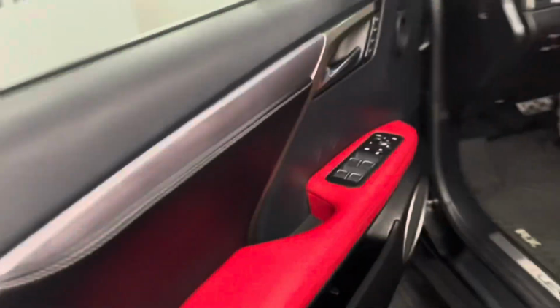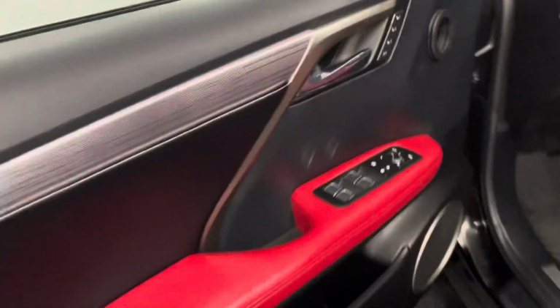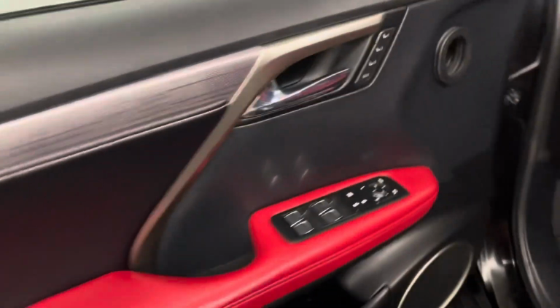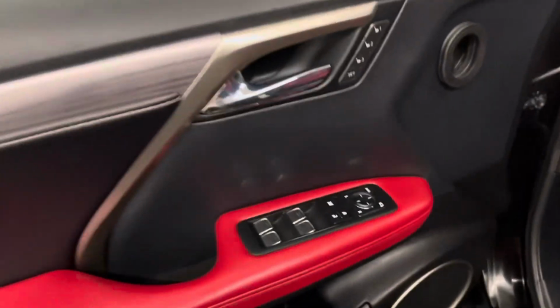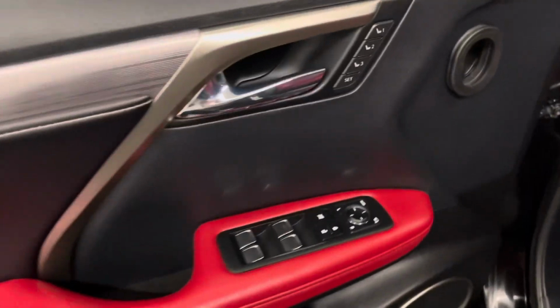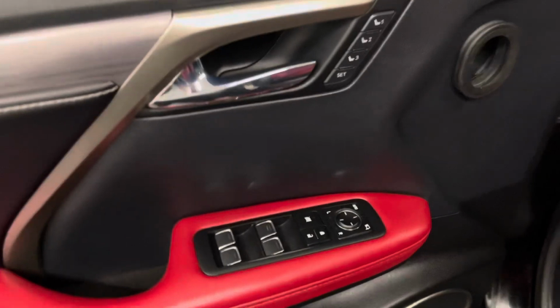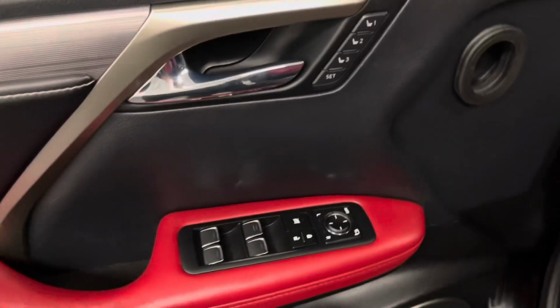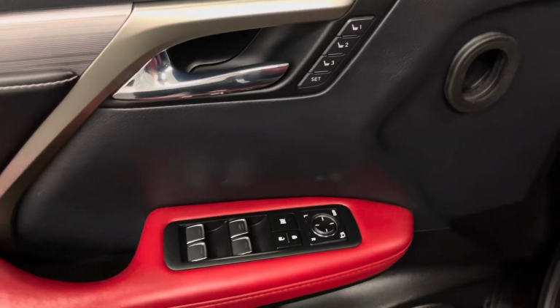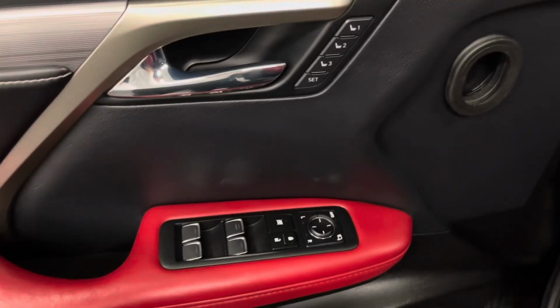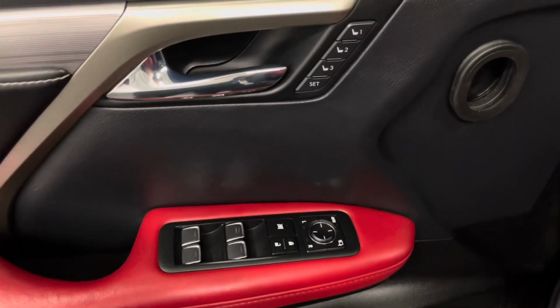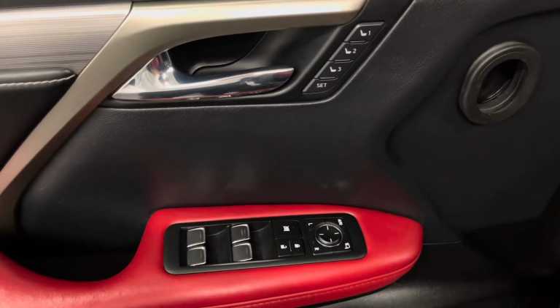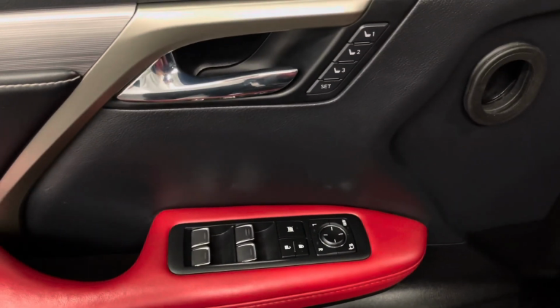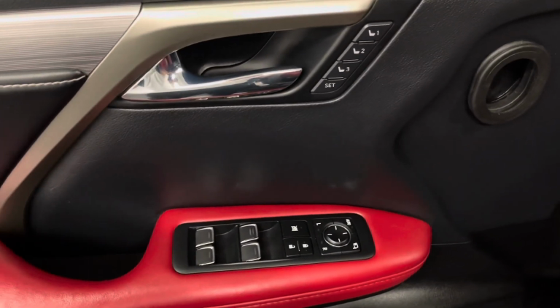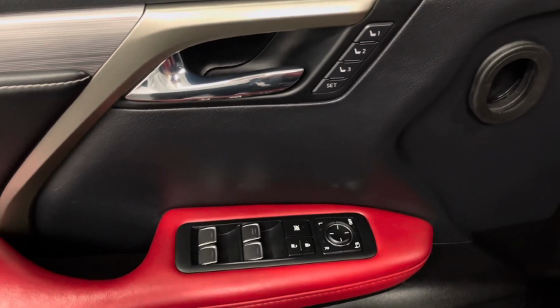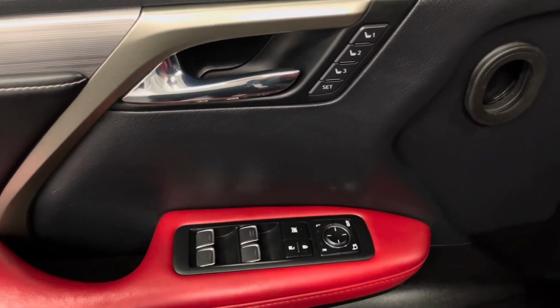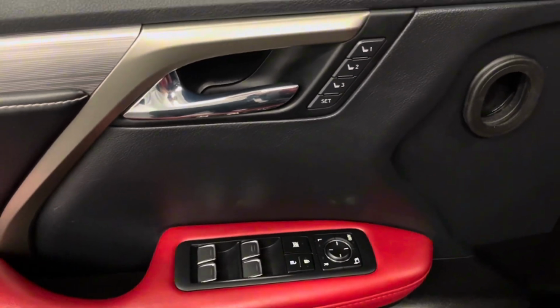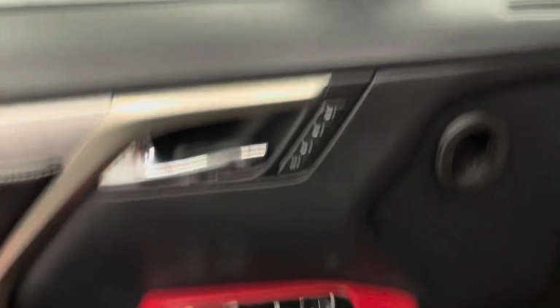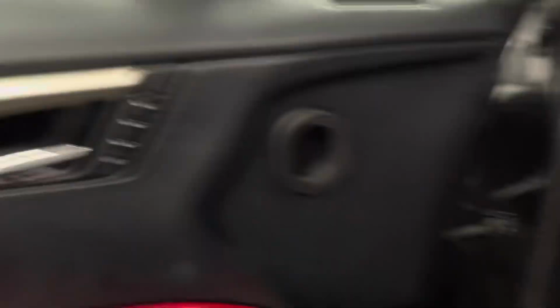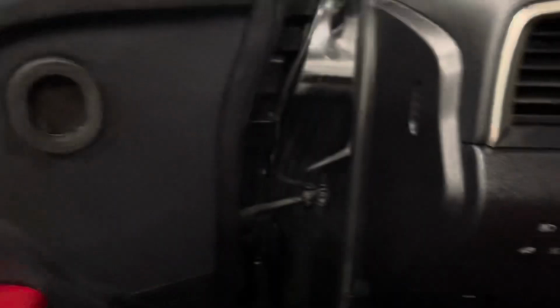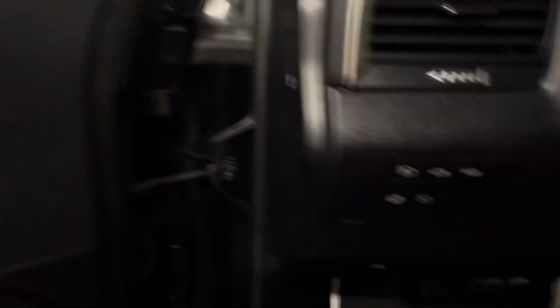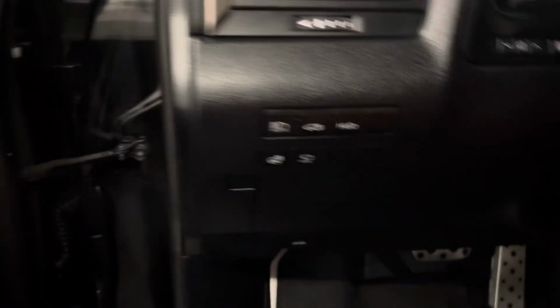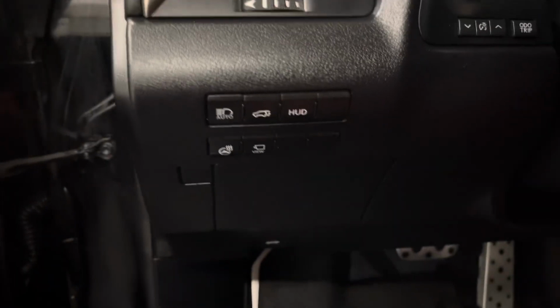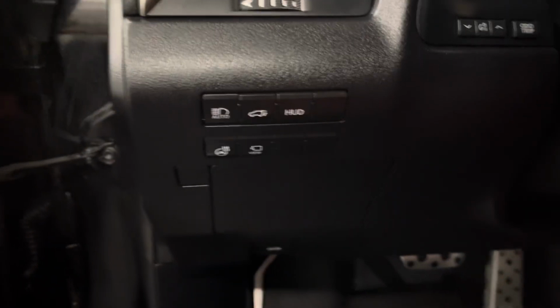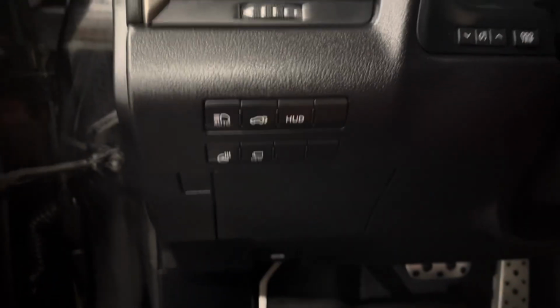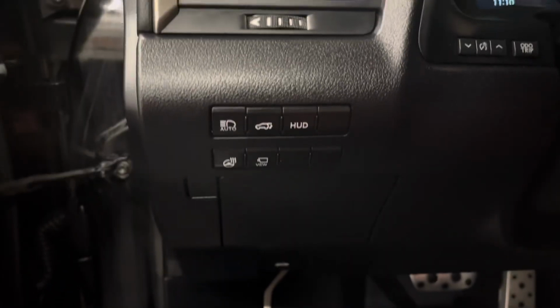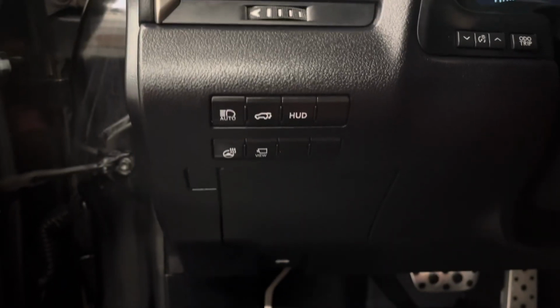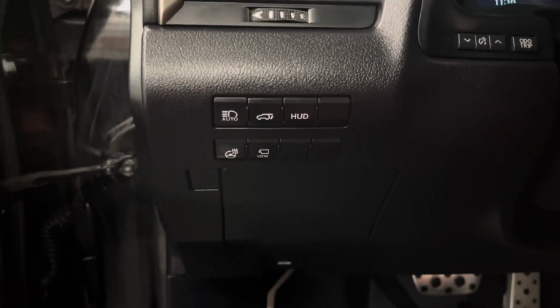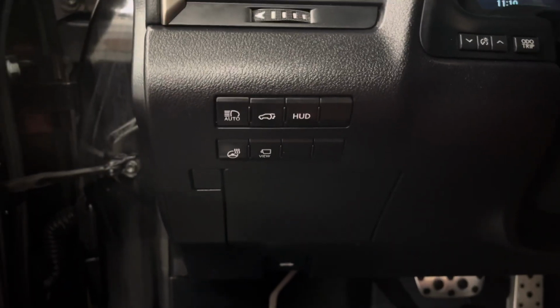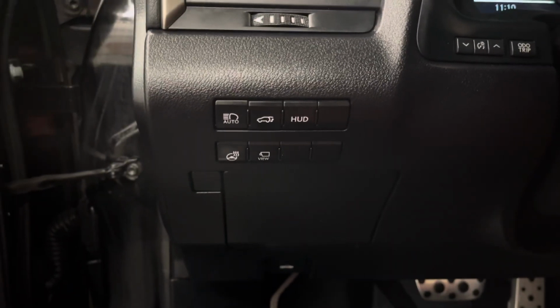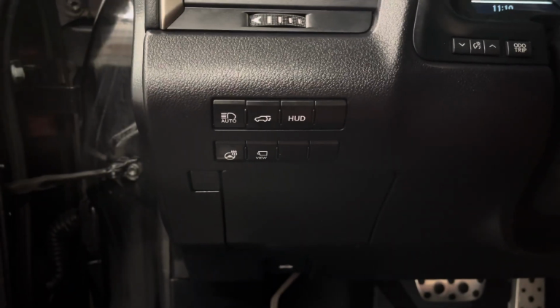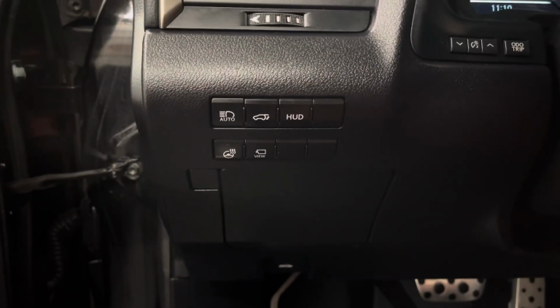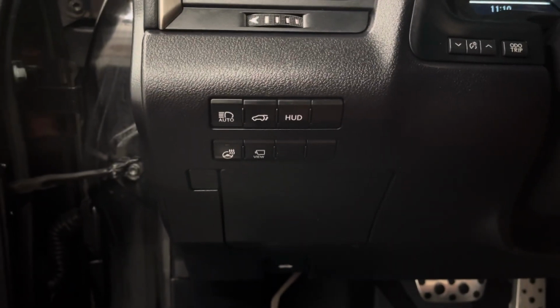On your door panel you have your memory seats, power windows, side mirrors, and door locks. Inside your steering wheel you have your automatic high beams.